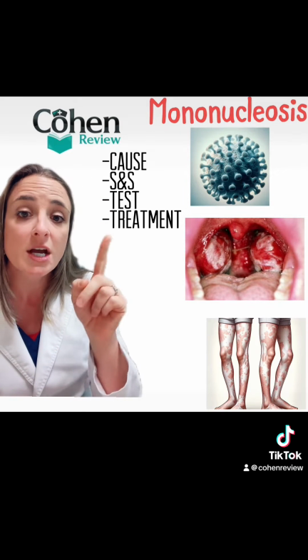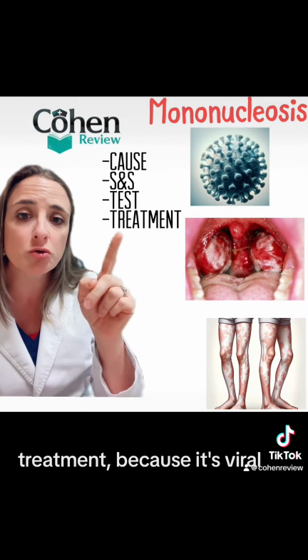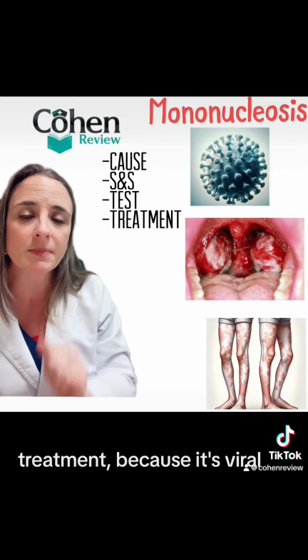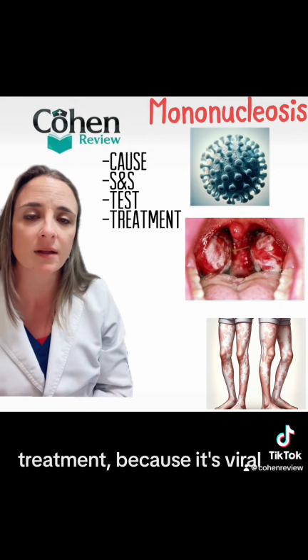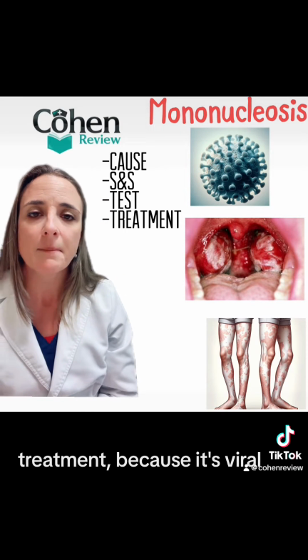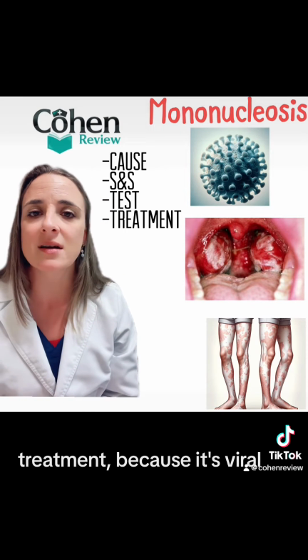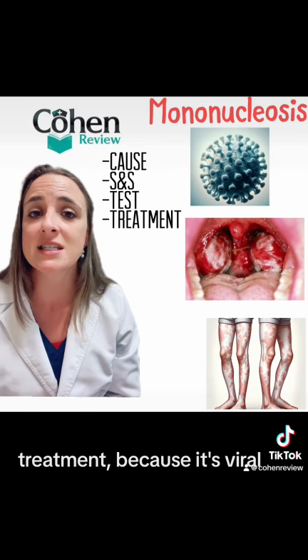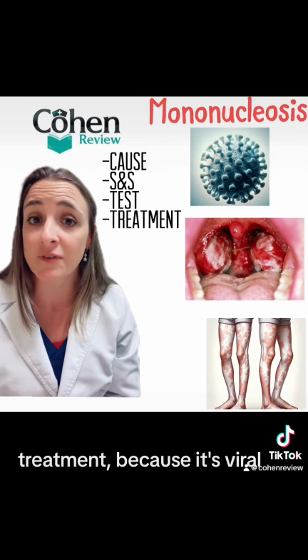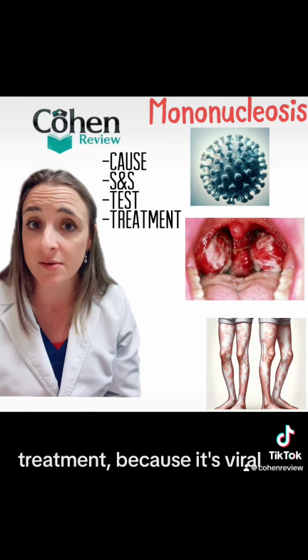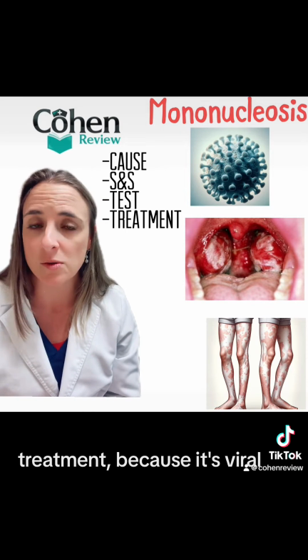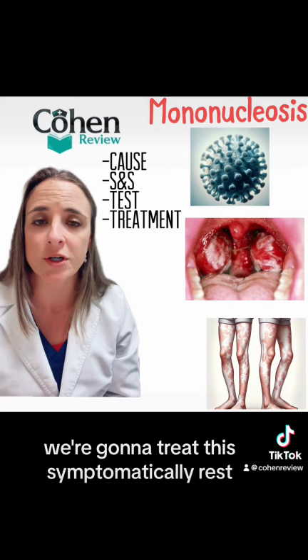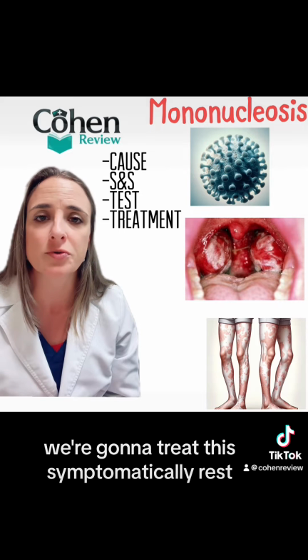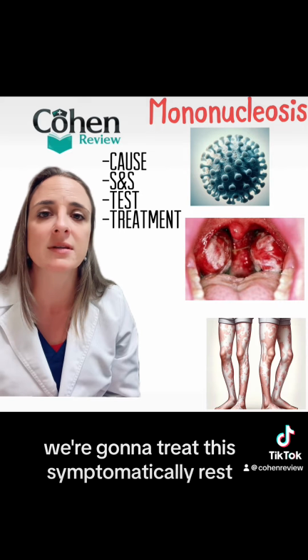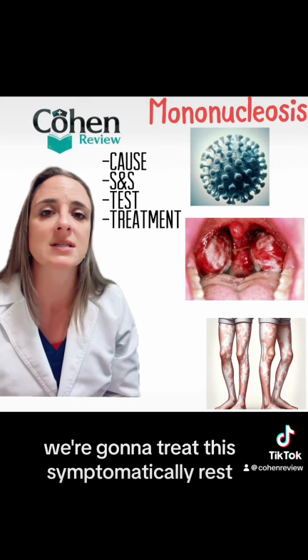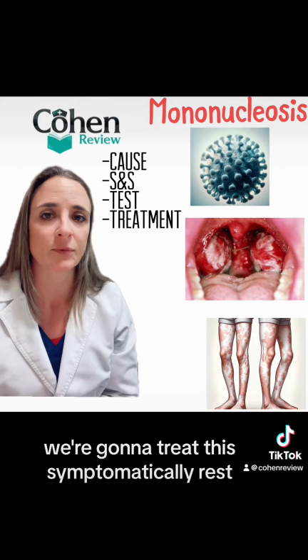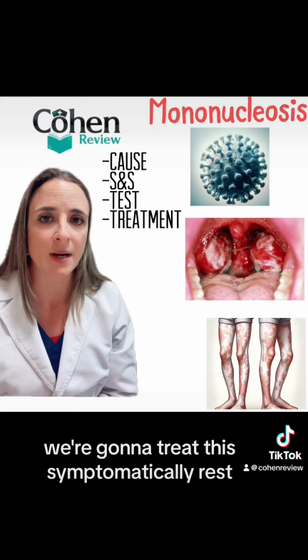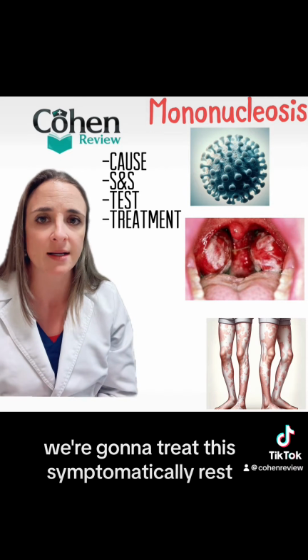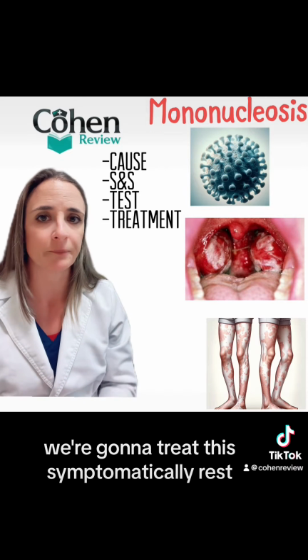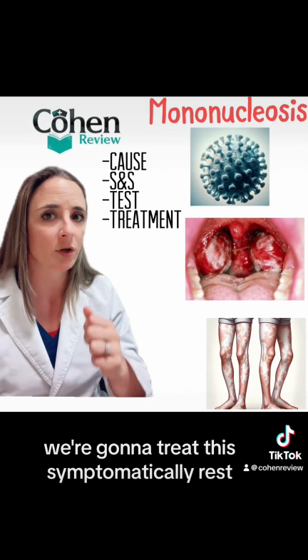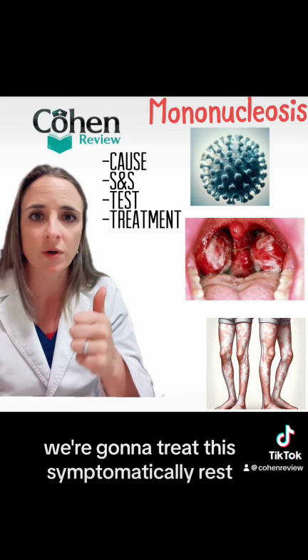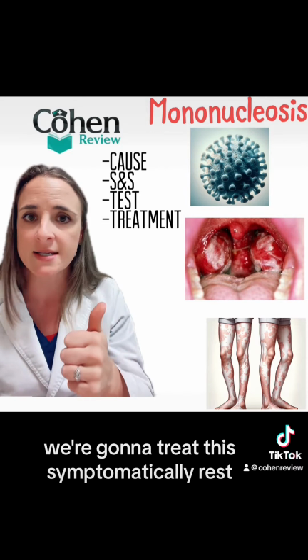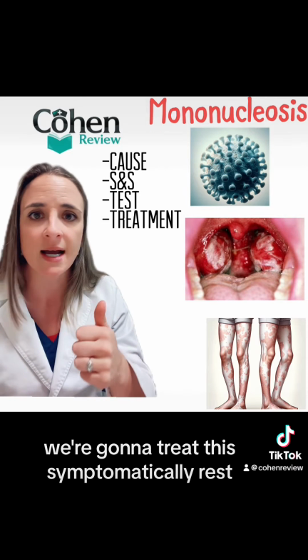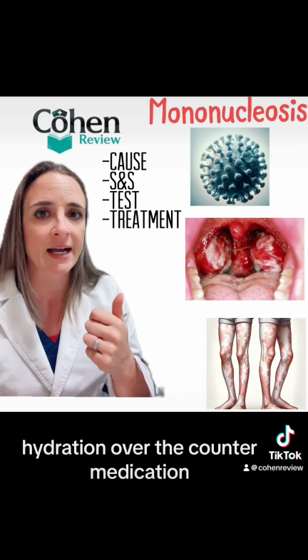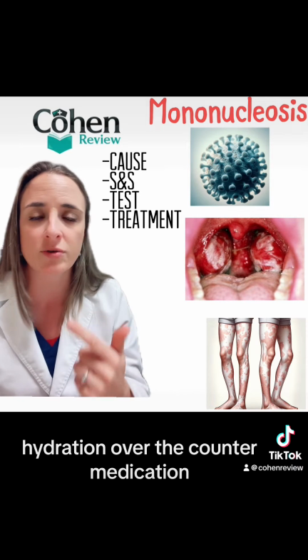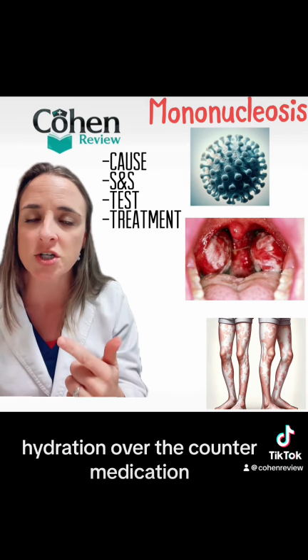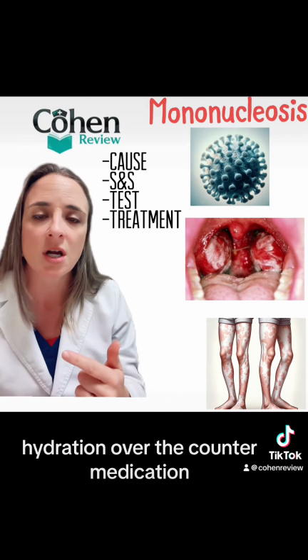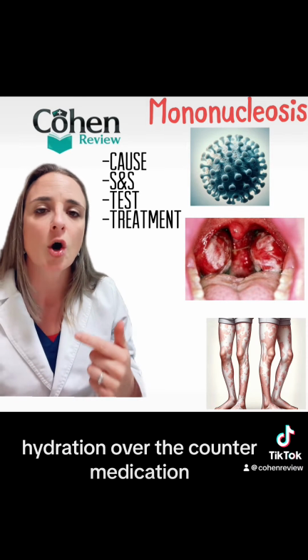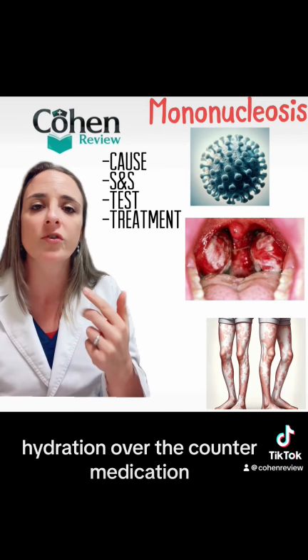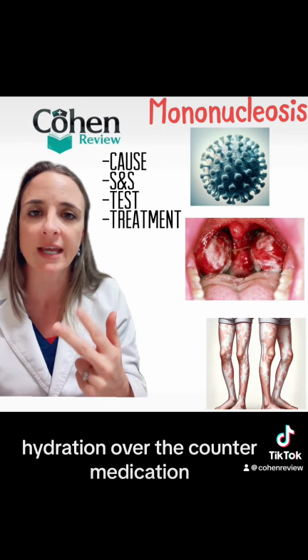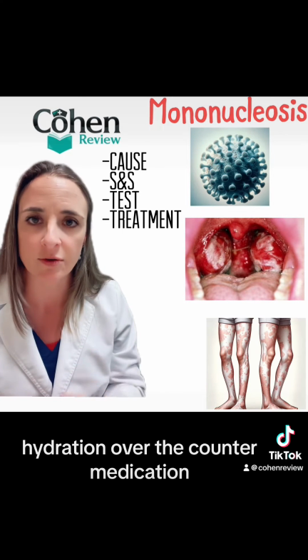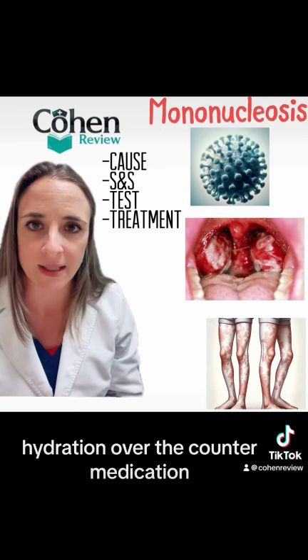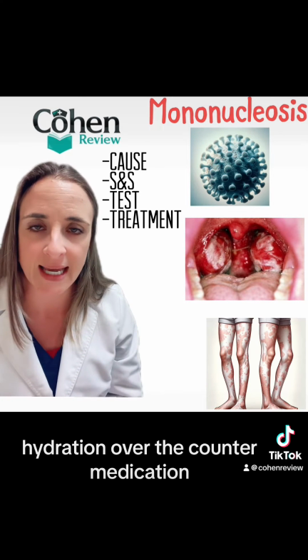Treatment: because it's viral, we're going to treat this symptomatically — rest, hydration, and over-the-counter medication.